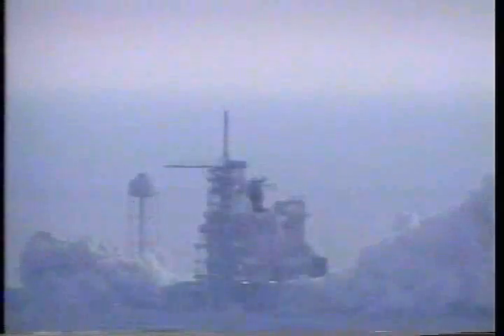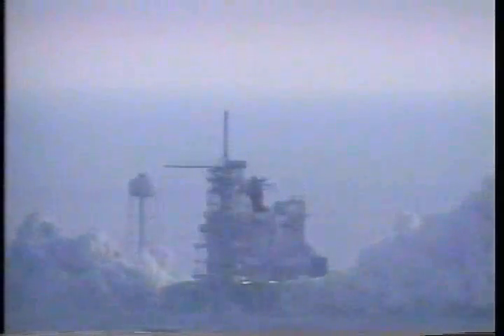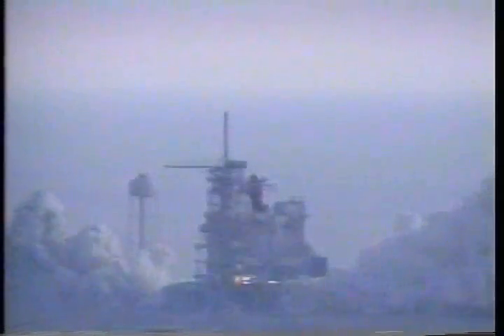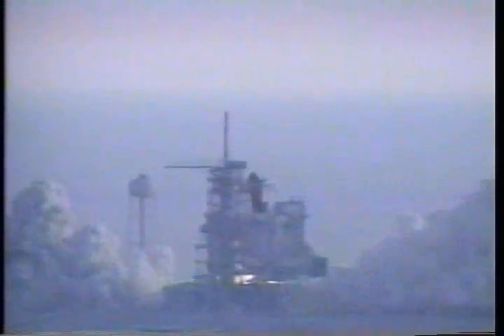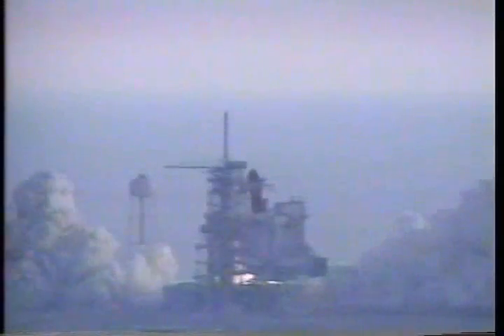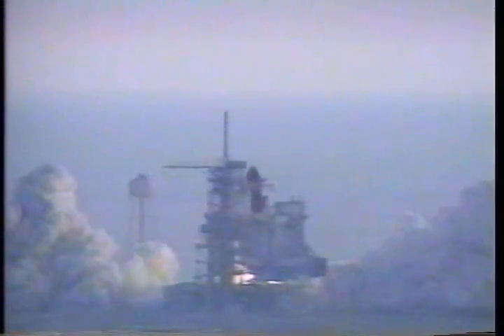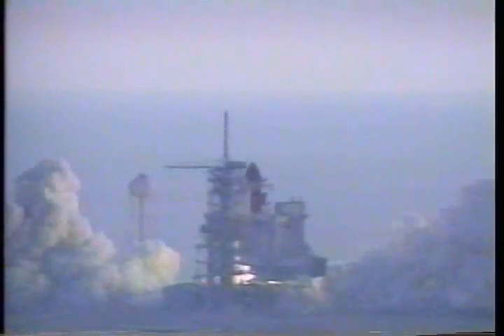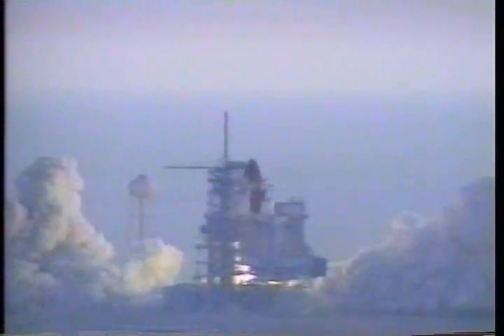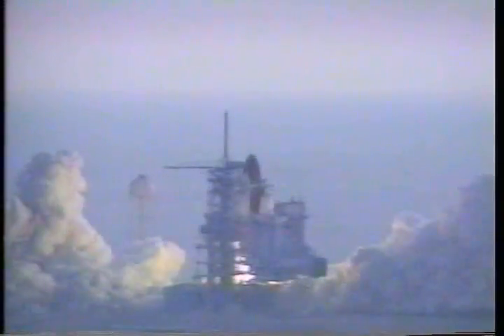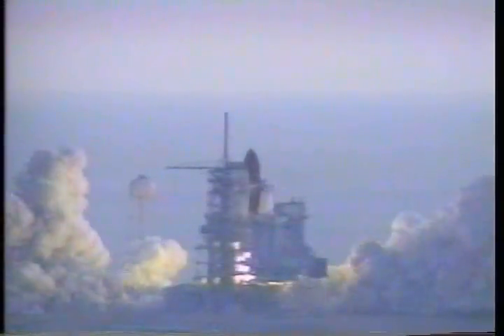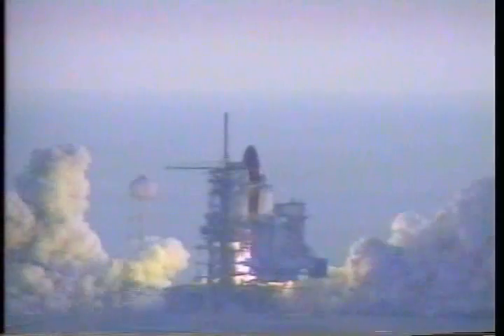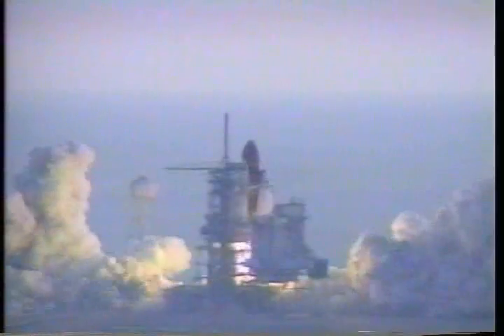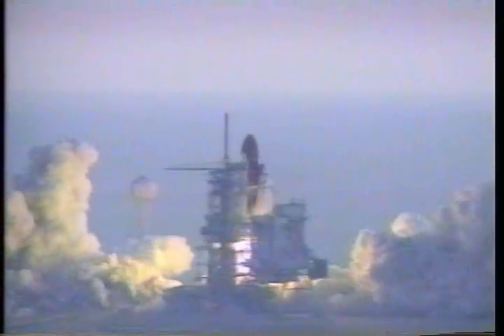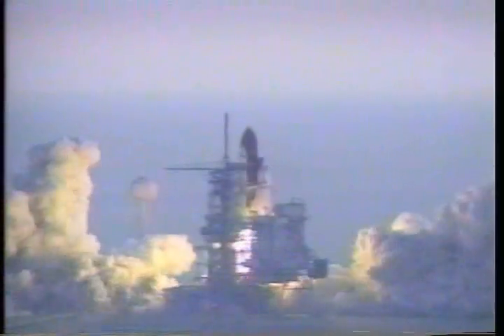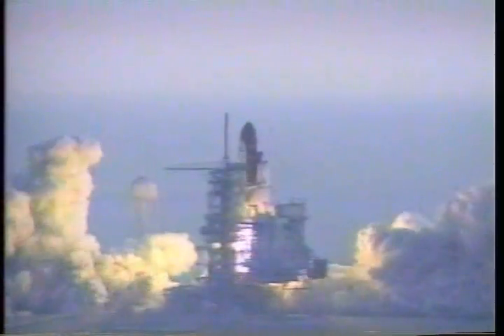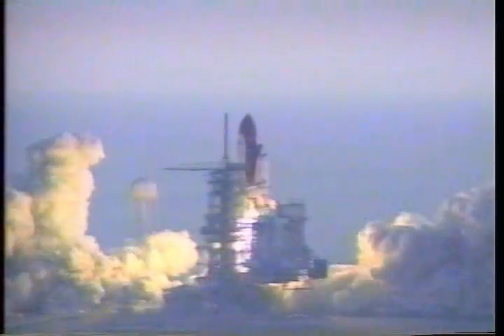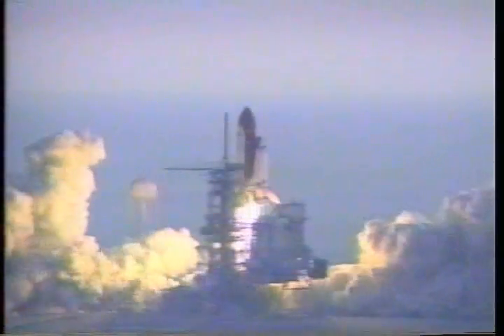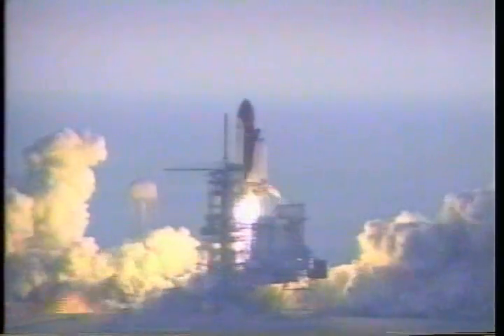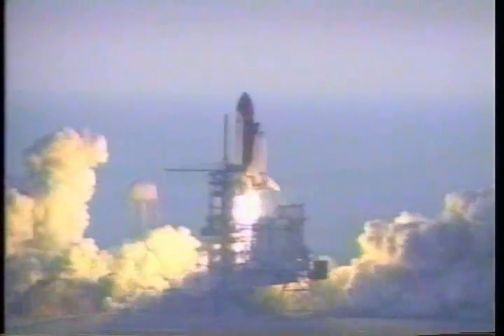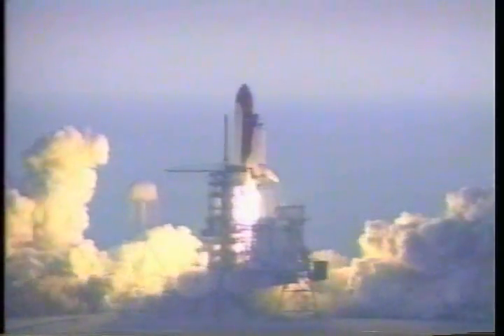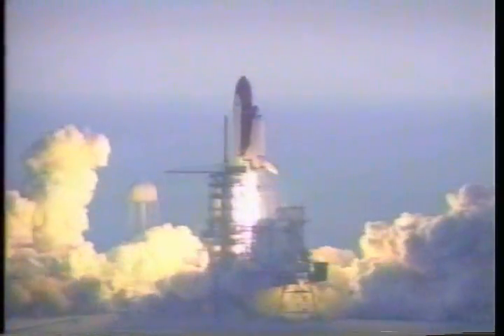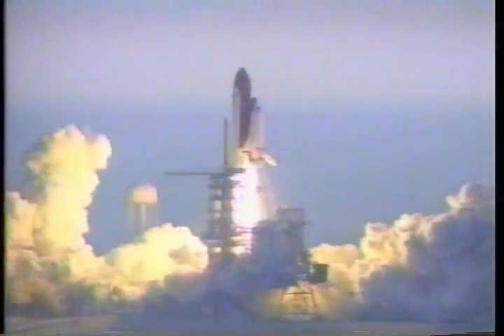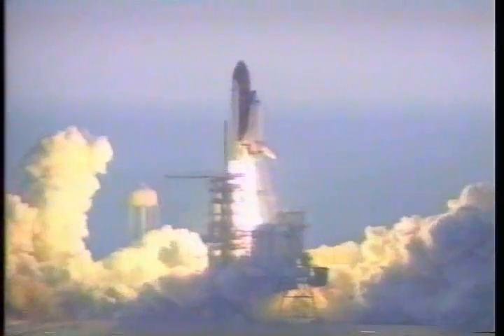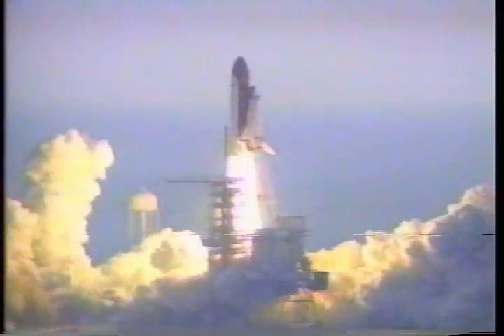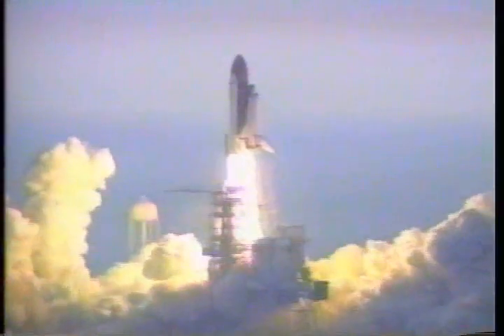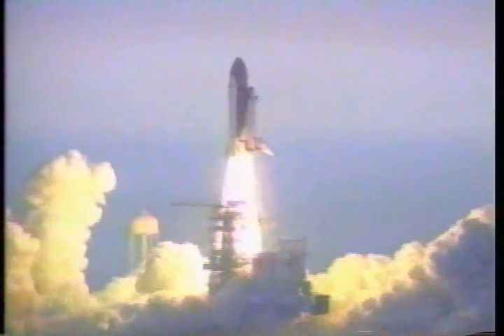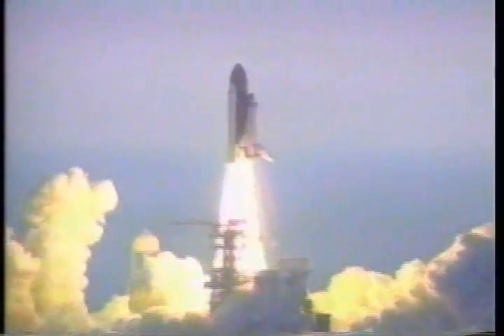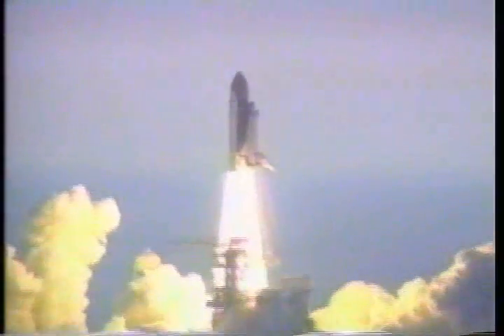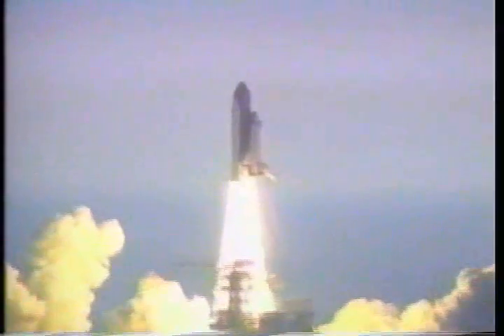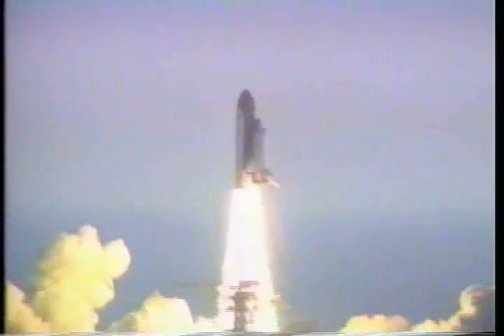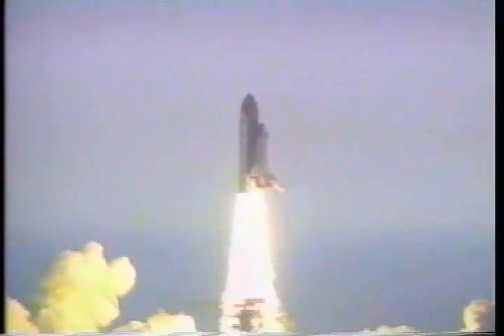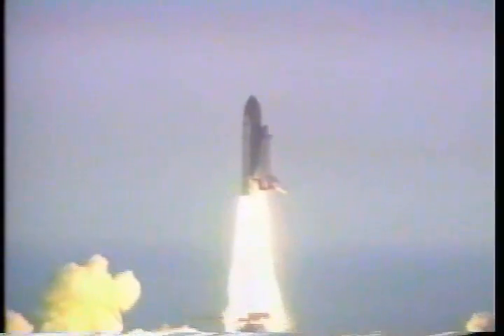And liftoff. Liftoff of the Space Shuttle Discovery on a seven-day mission for the Department of Defense.